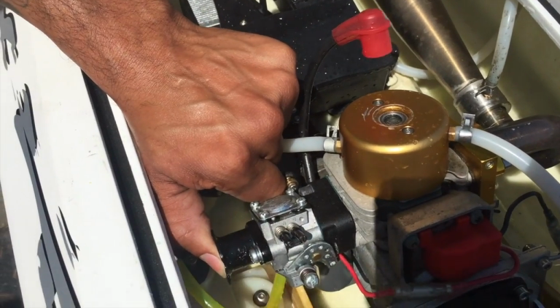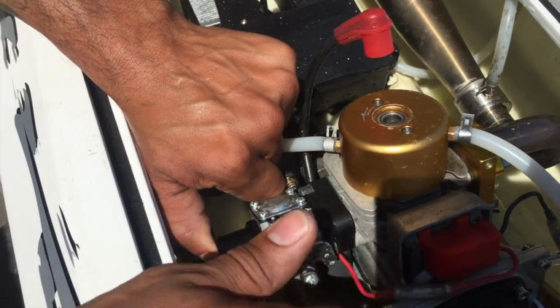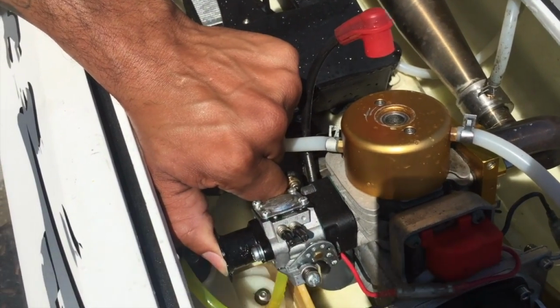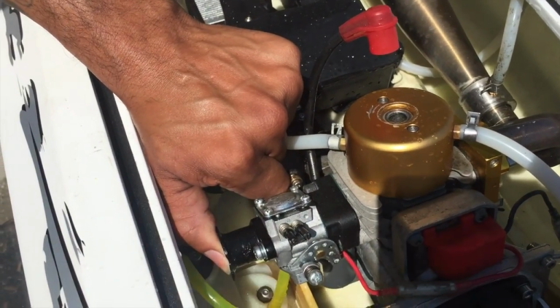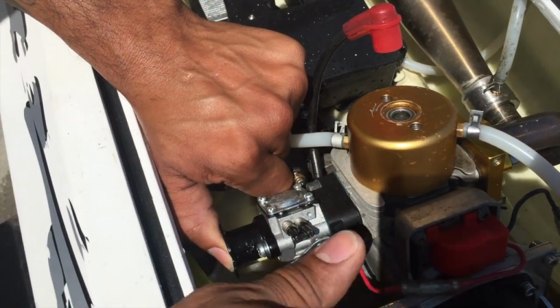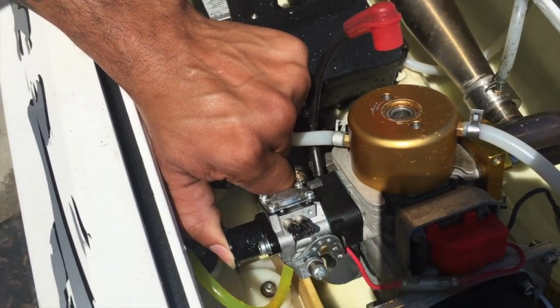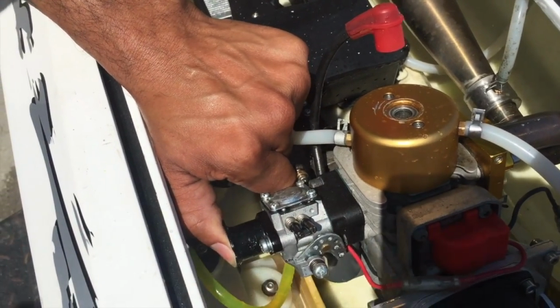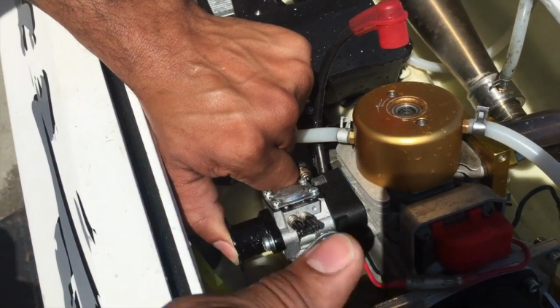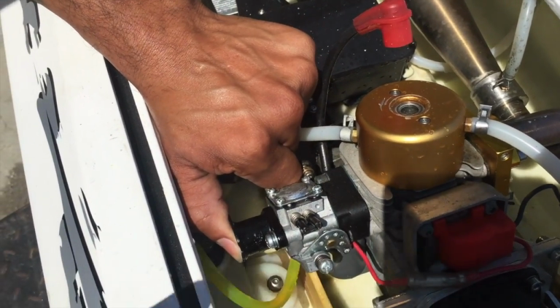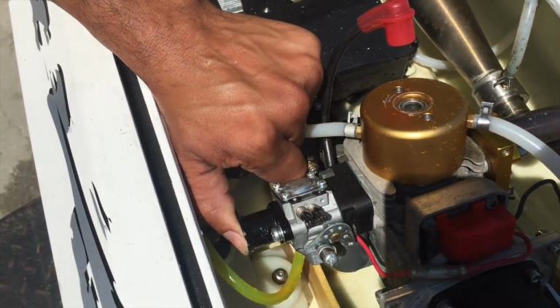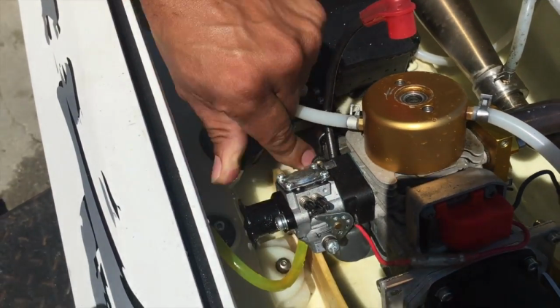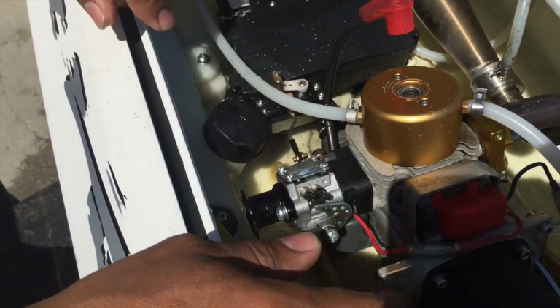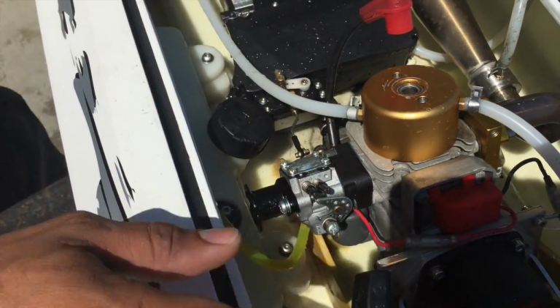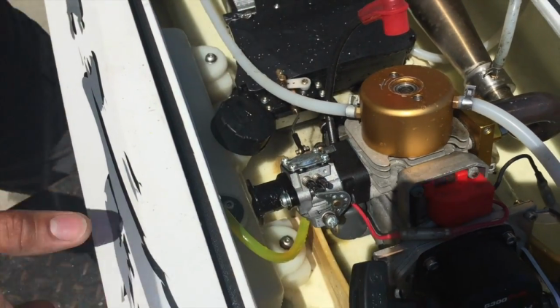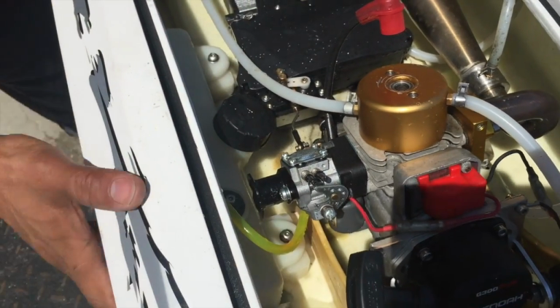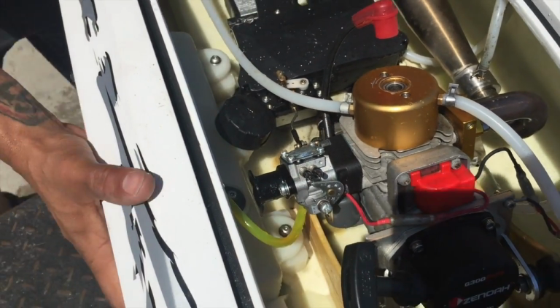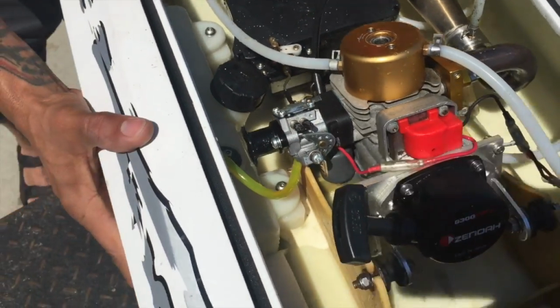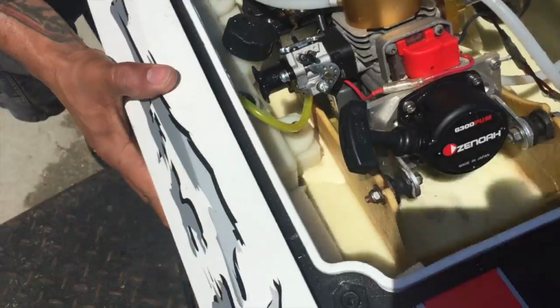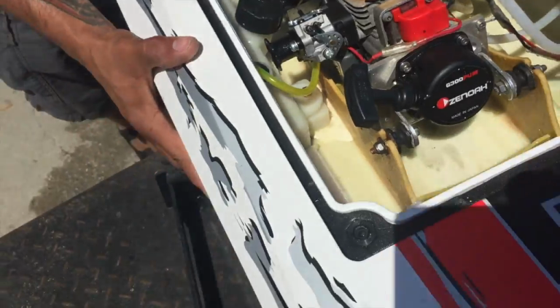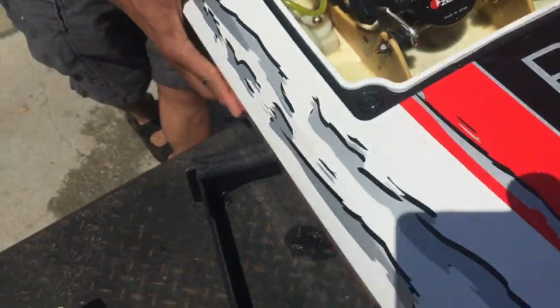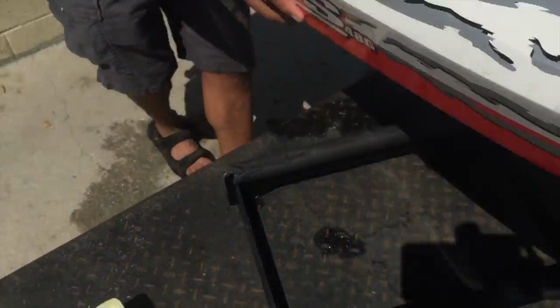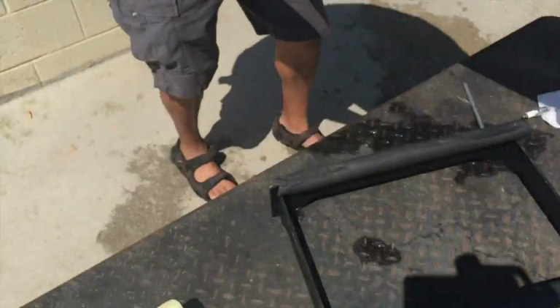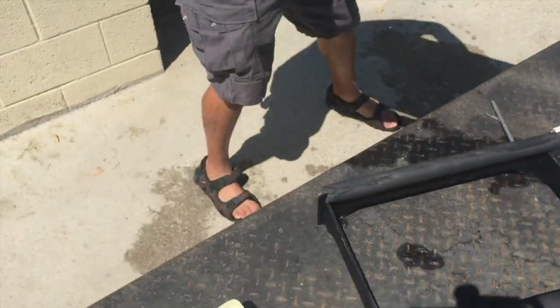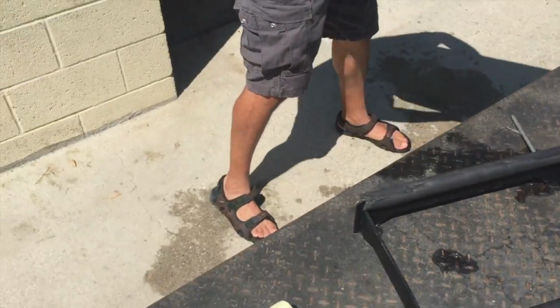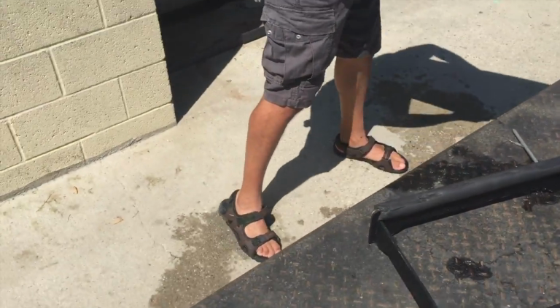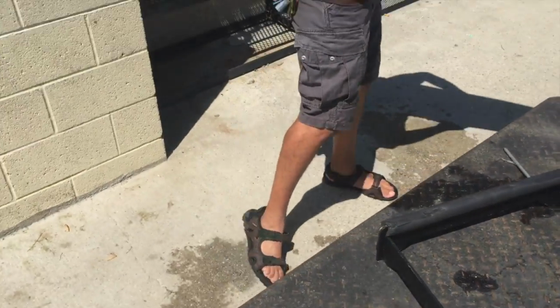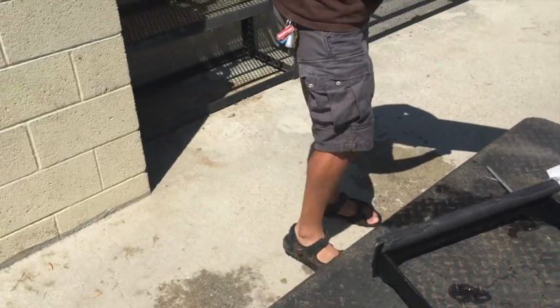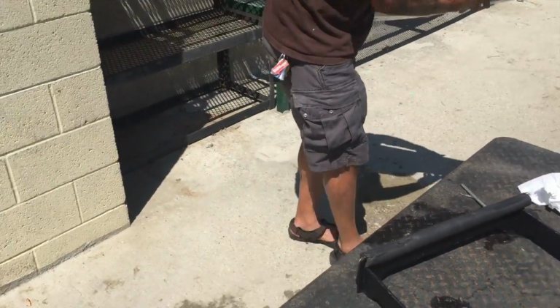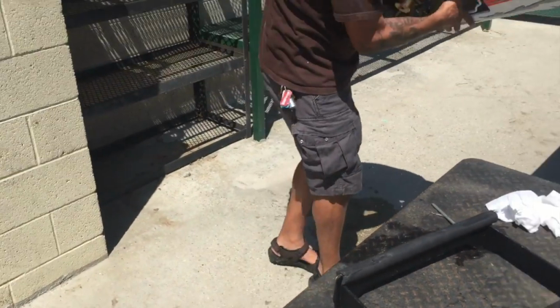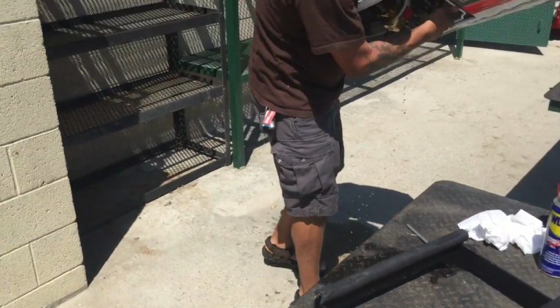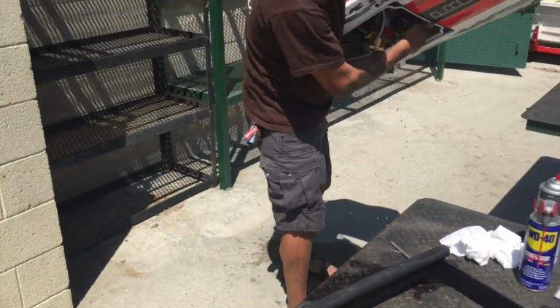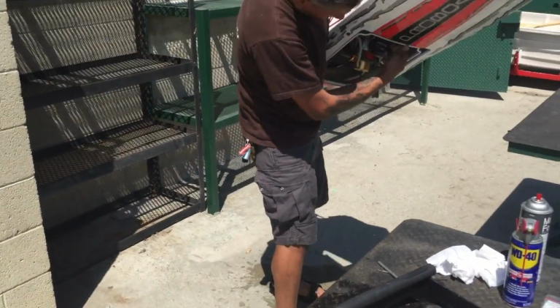There you go. You can see it coming out of the head, so that's good. I'm going to go ahead and flip it over again to get all that fuel out of there.